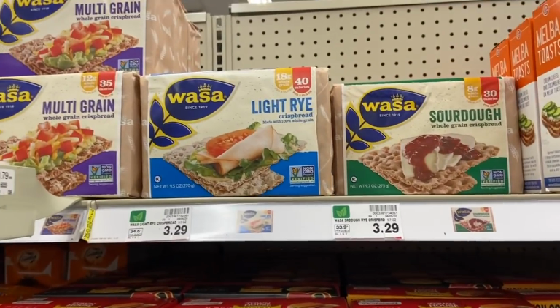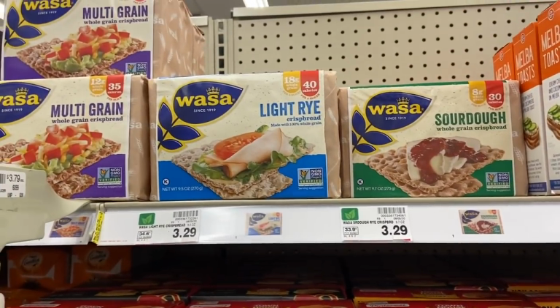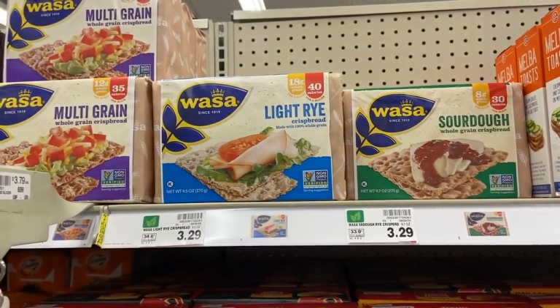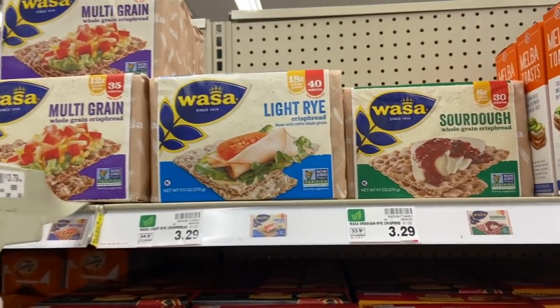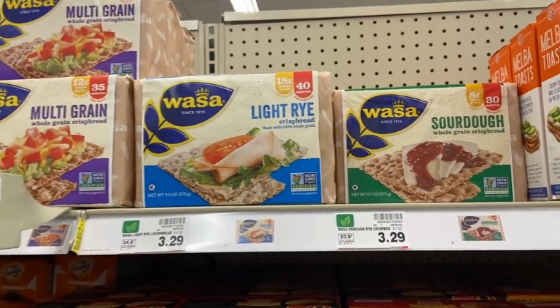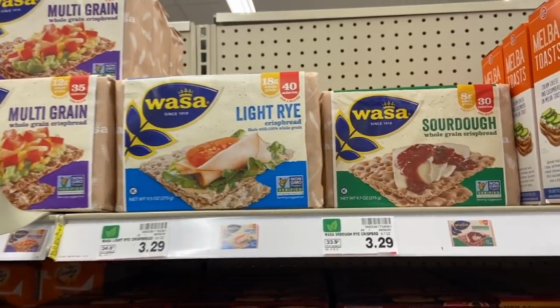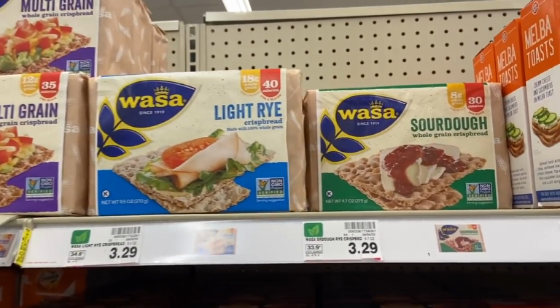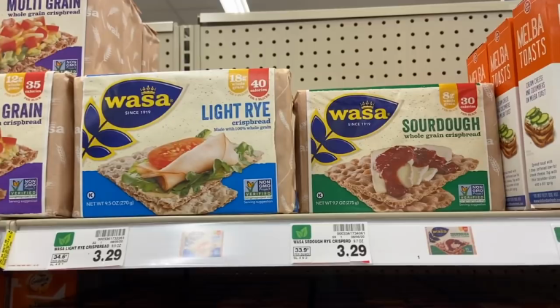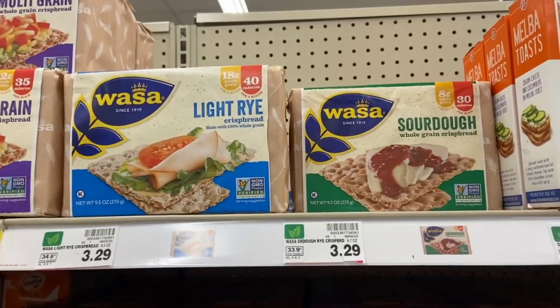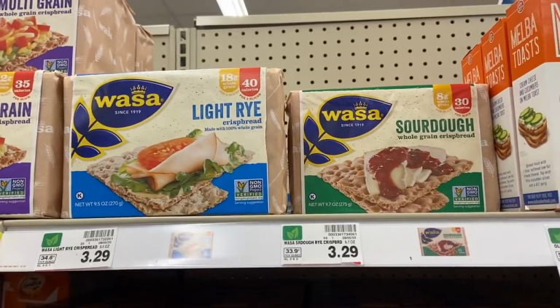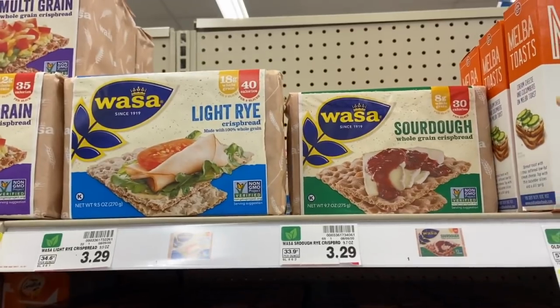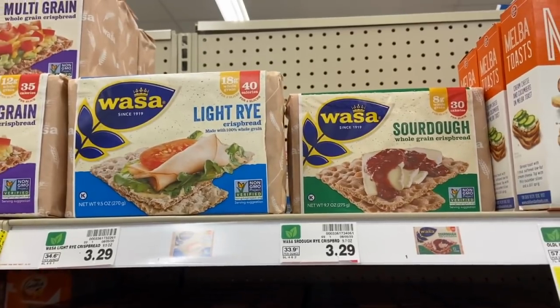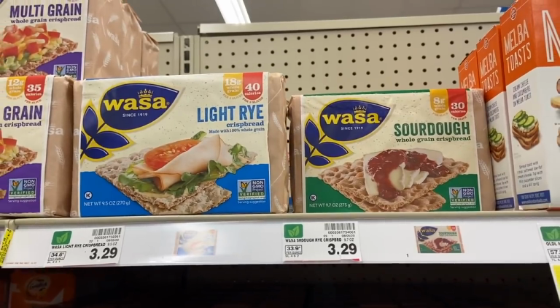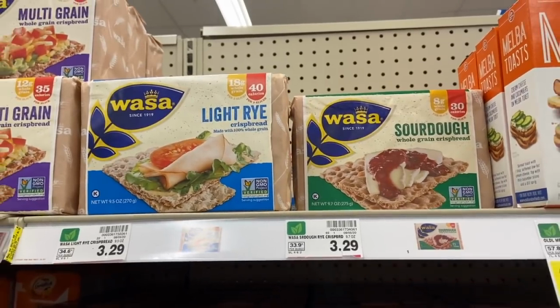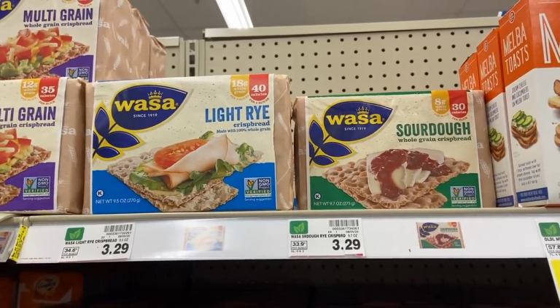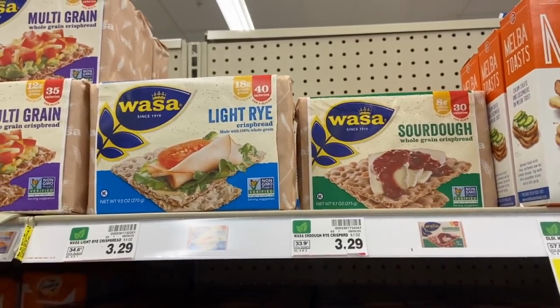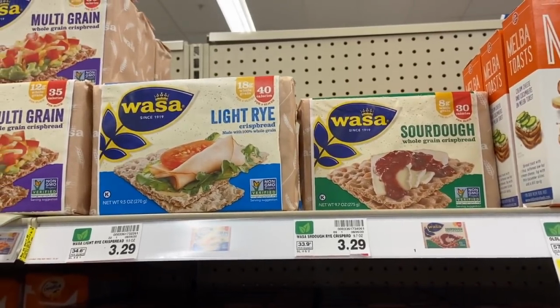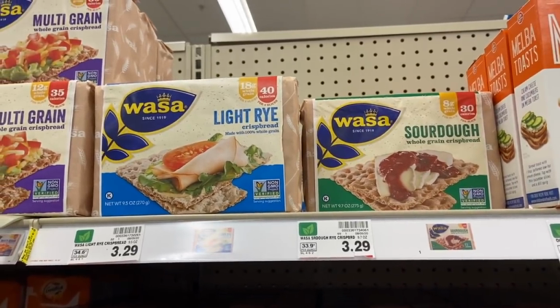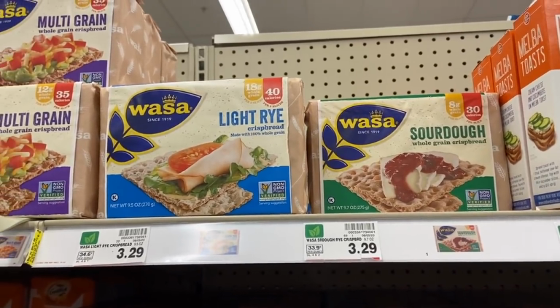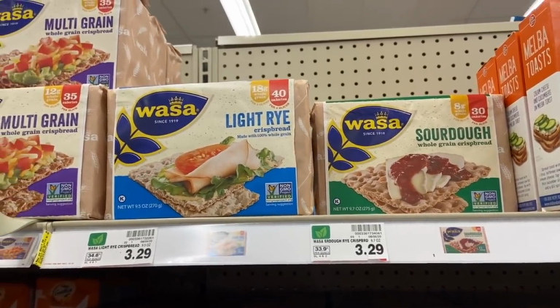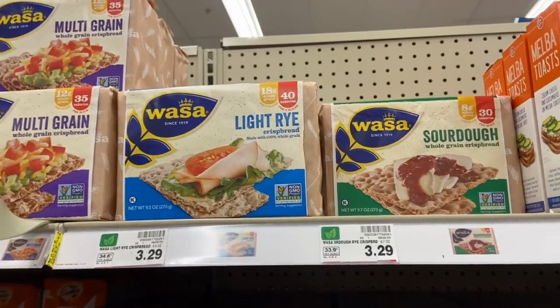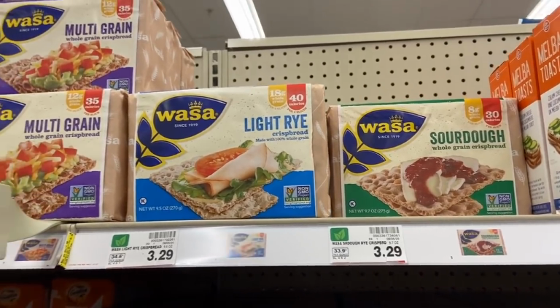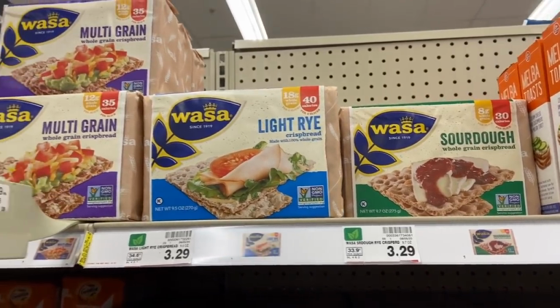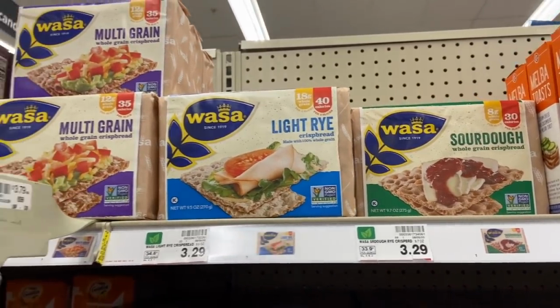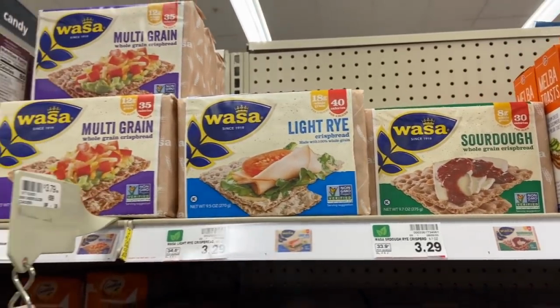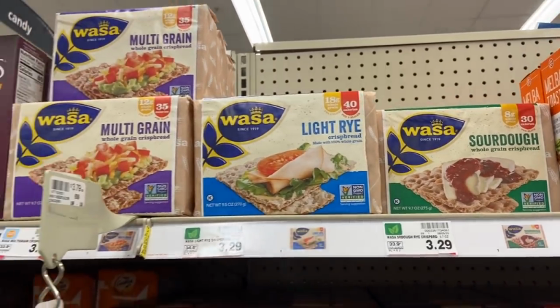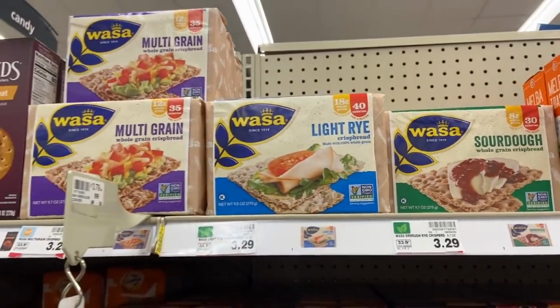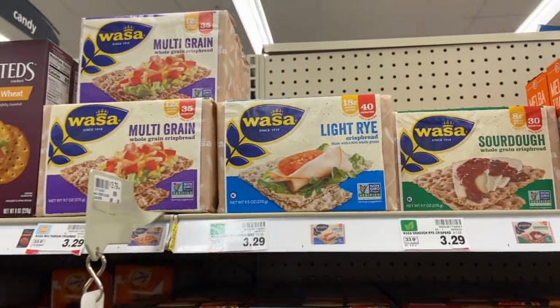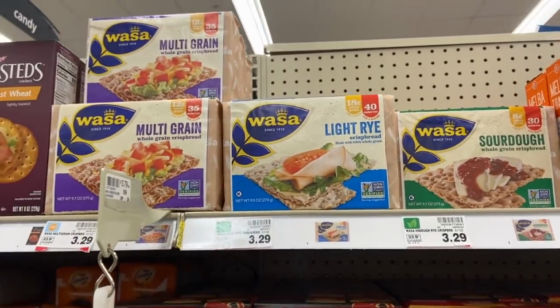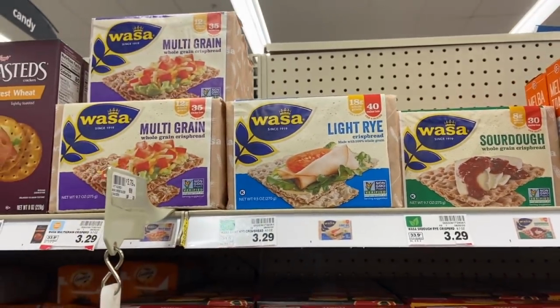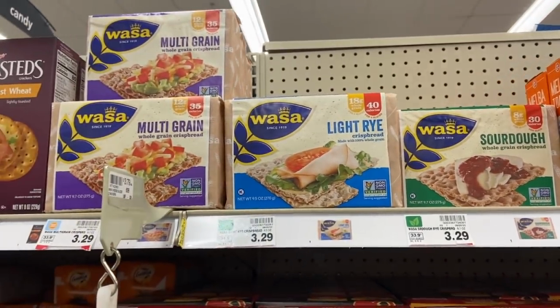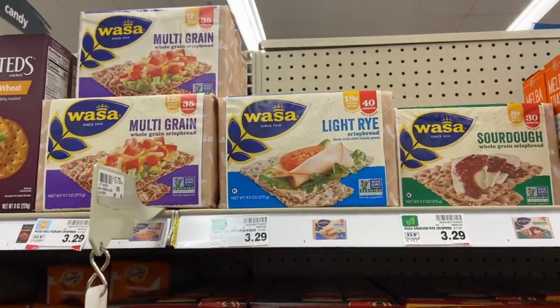The Wasa crisps are $3.29, and there is a $3.29 IBotta offer that makes these totally free — awesome deal.